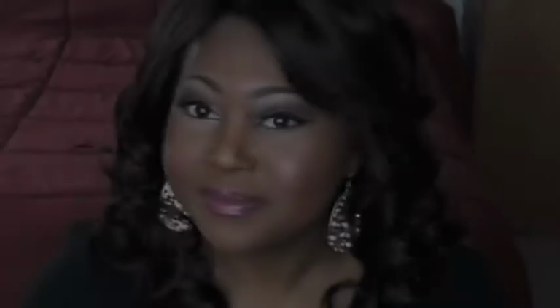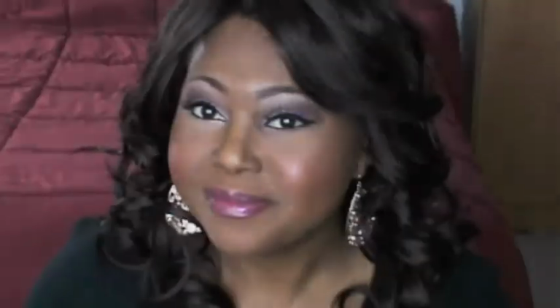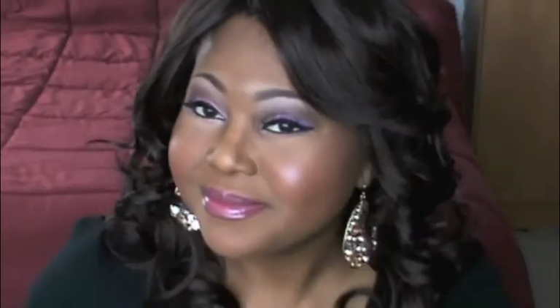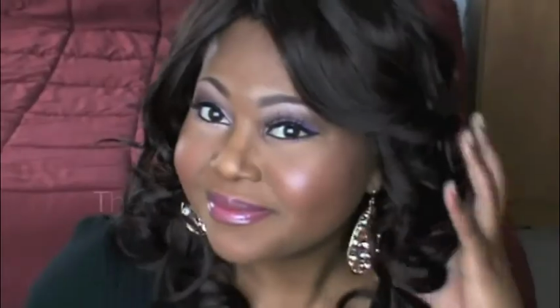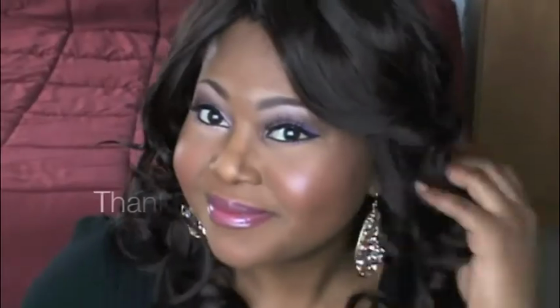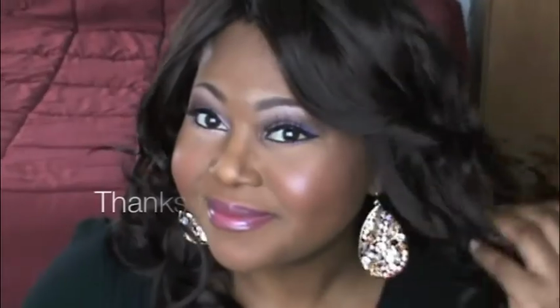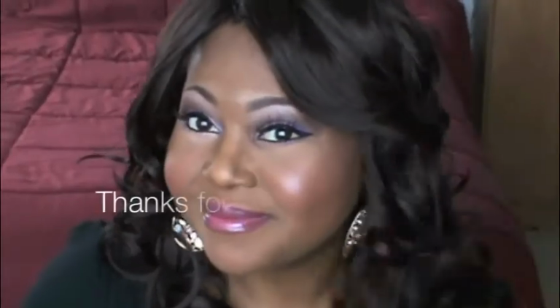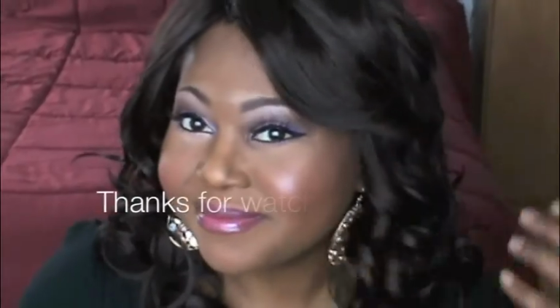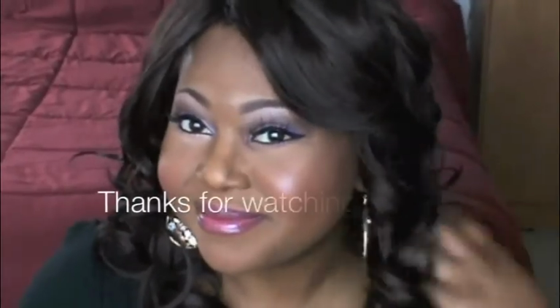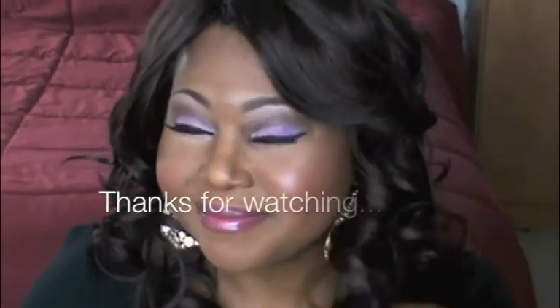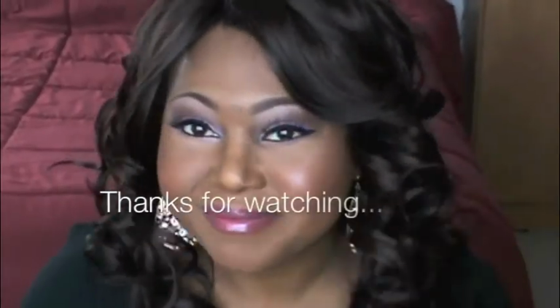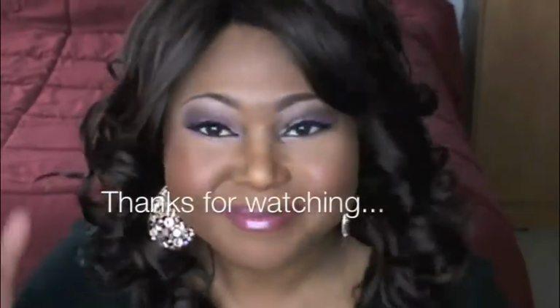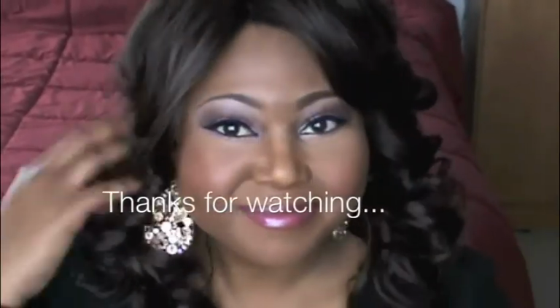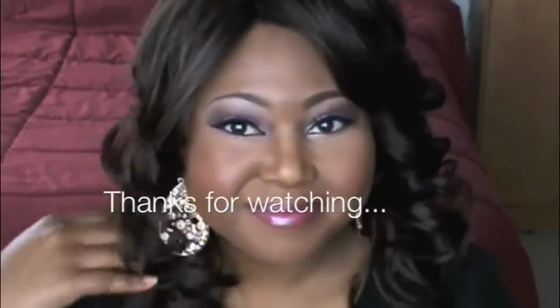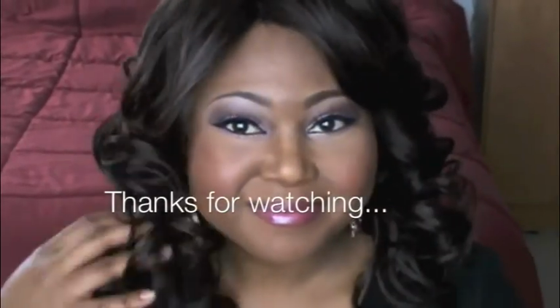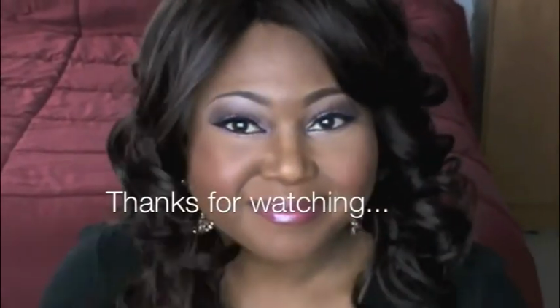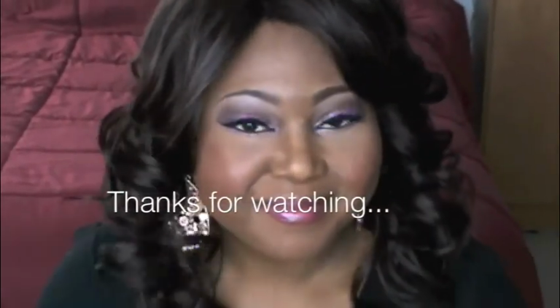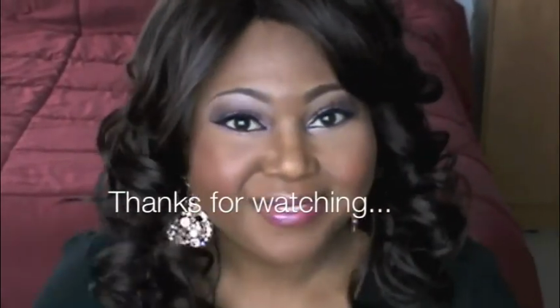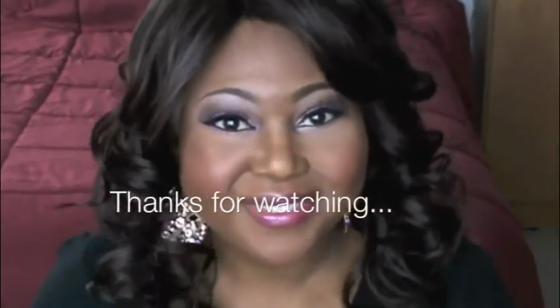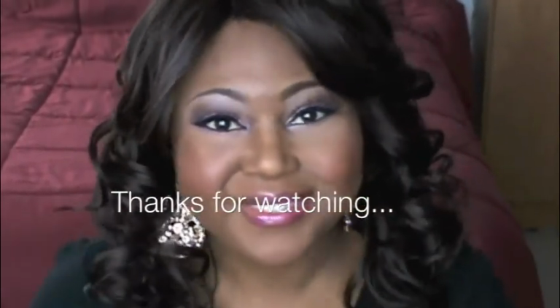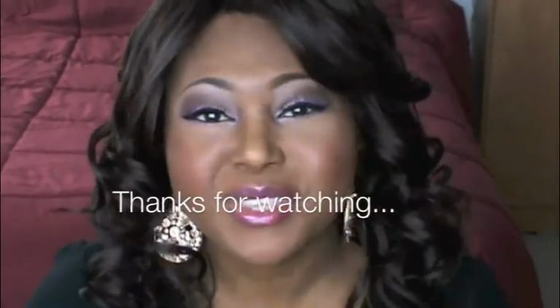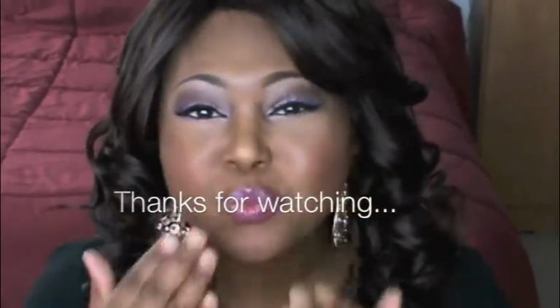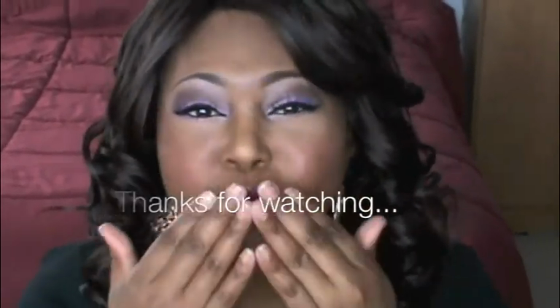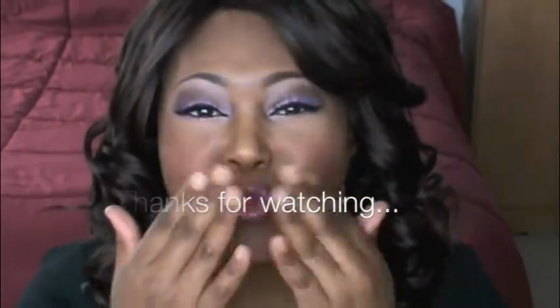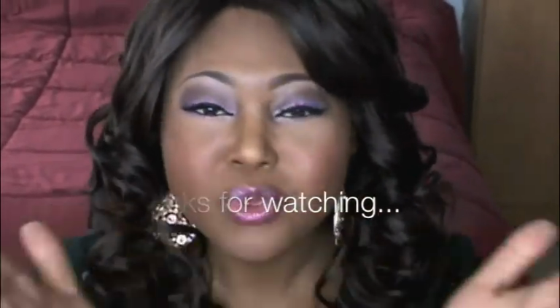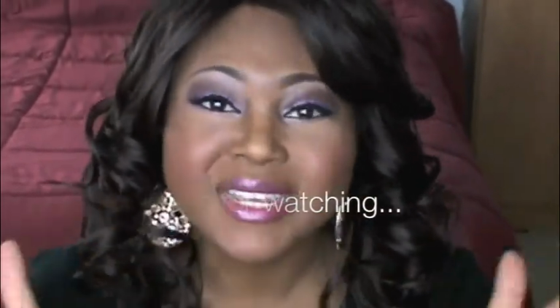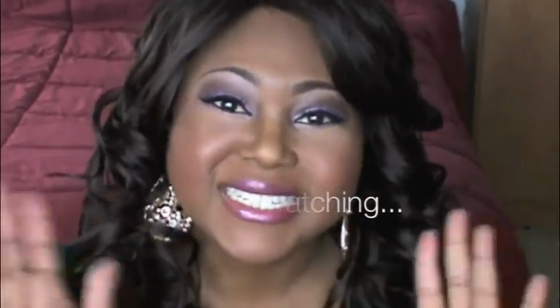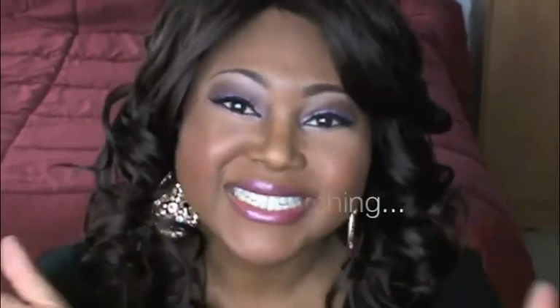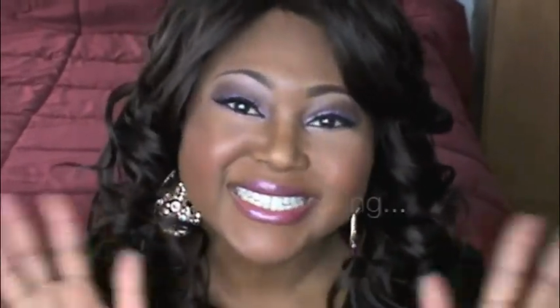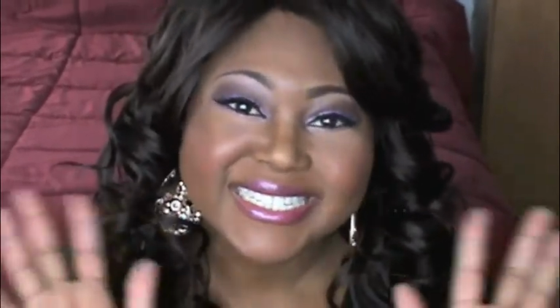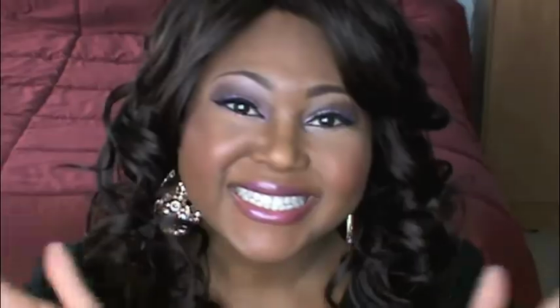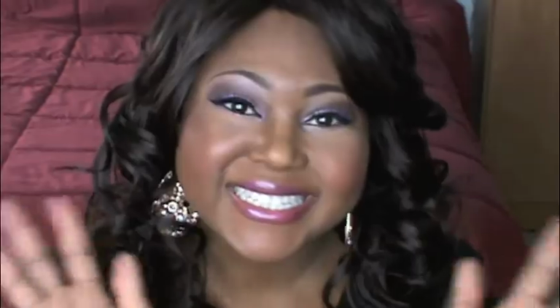And here's the look, beauty bunnies! I hope you enjoyed this tutorial and I'll see you in another video. Bye!